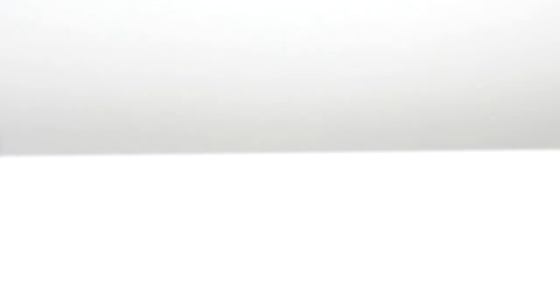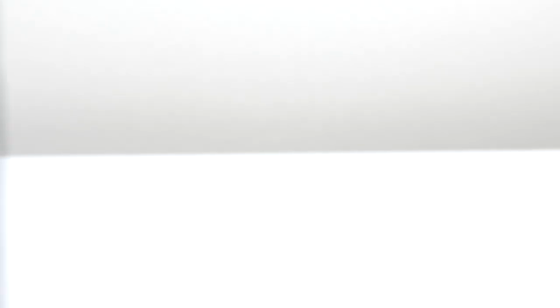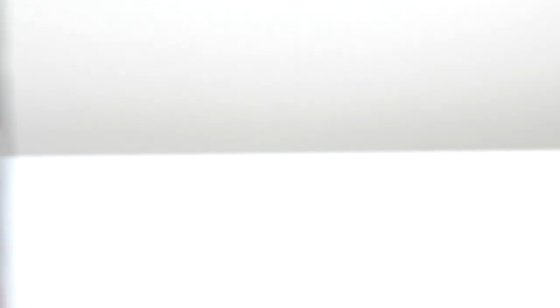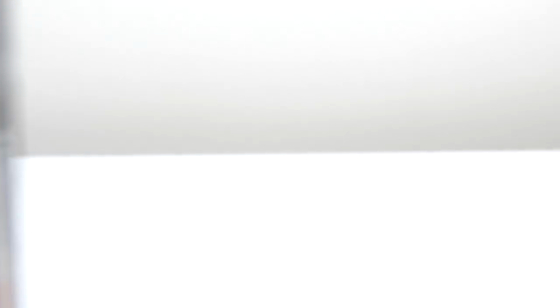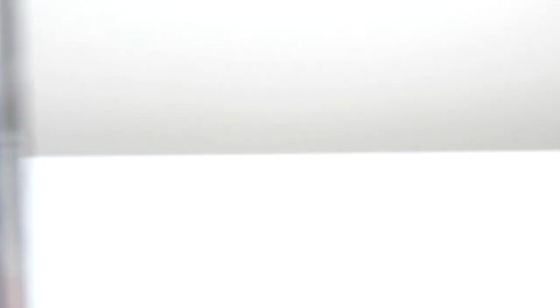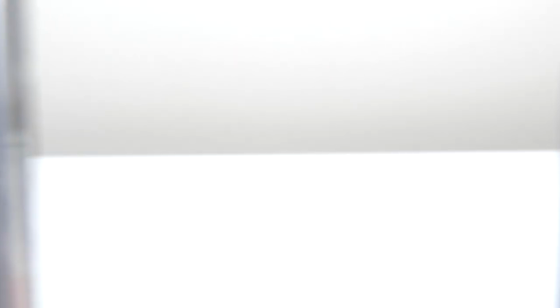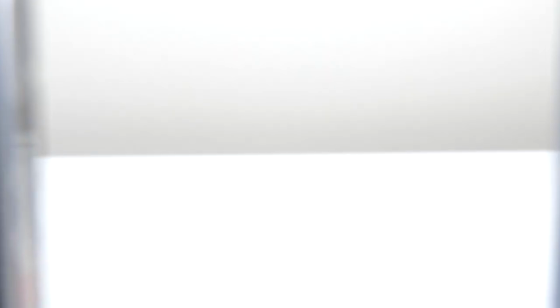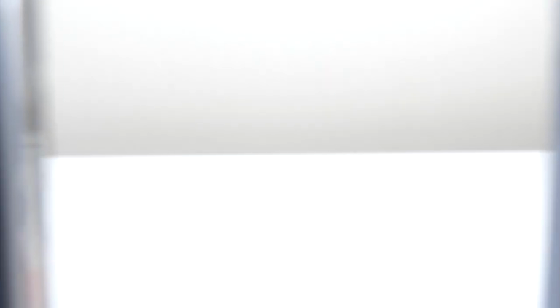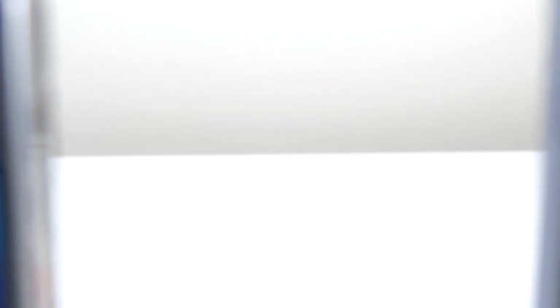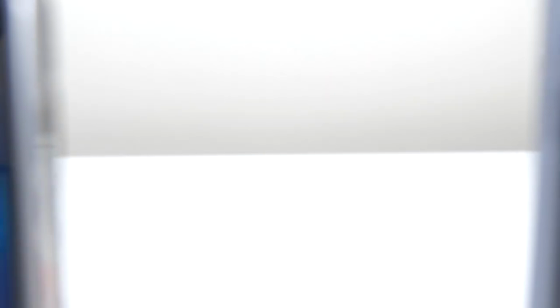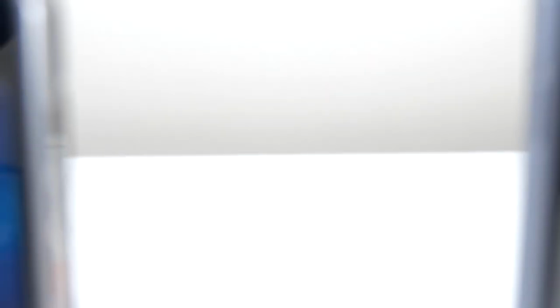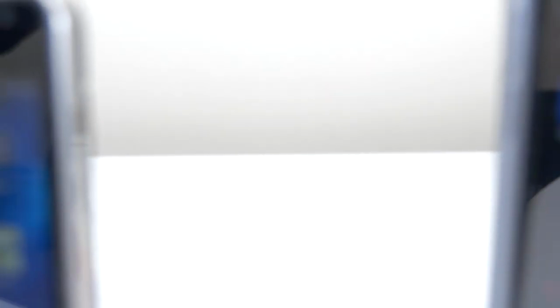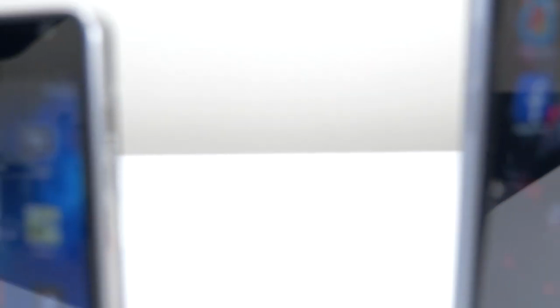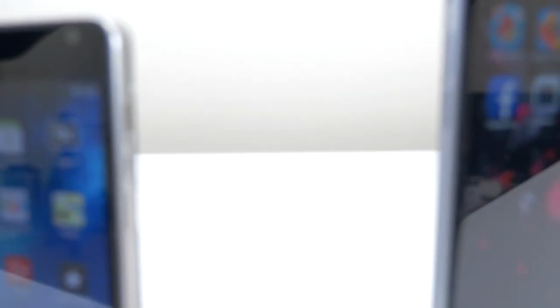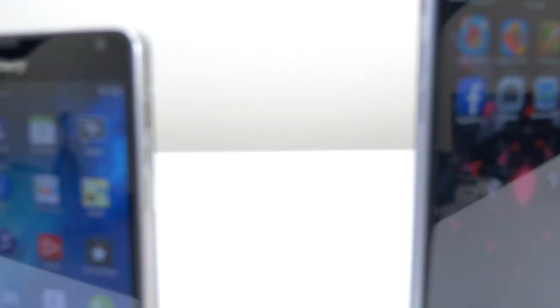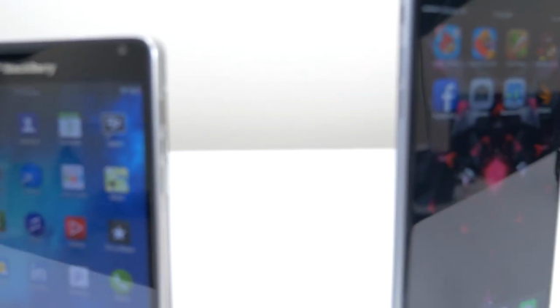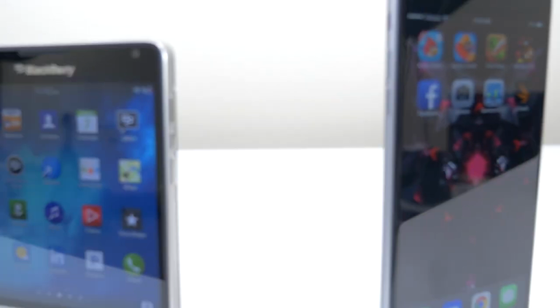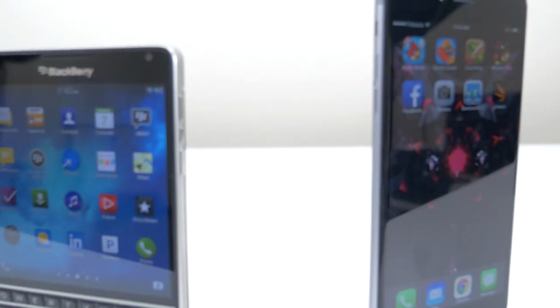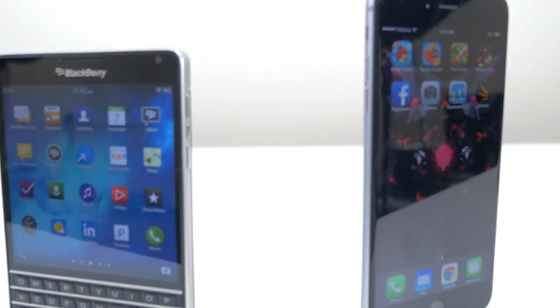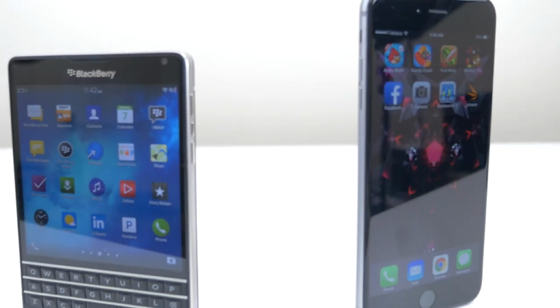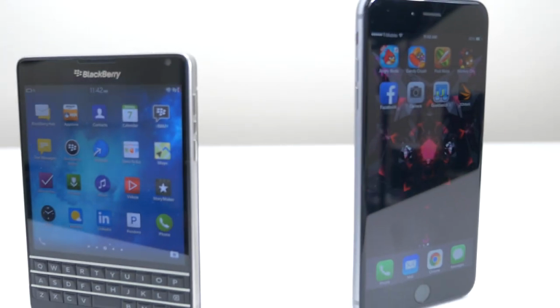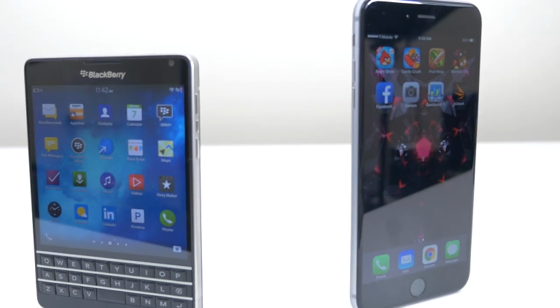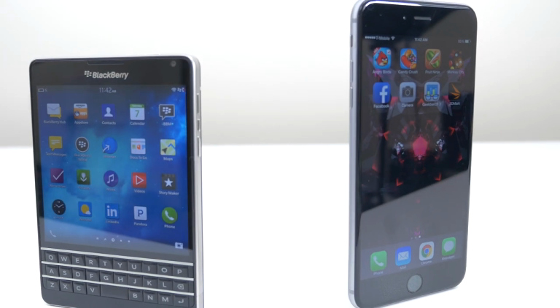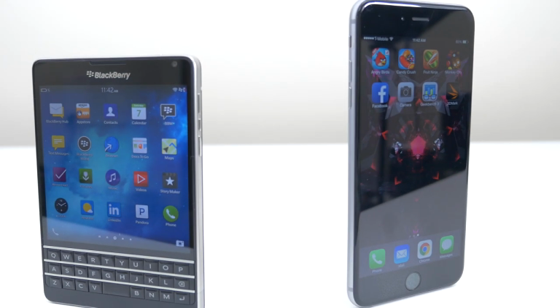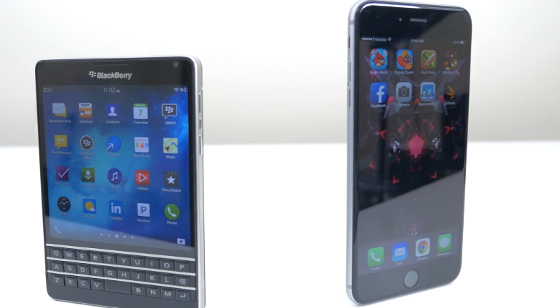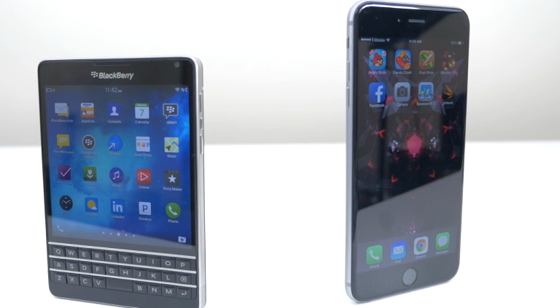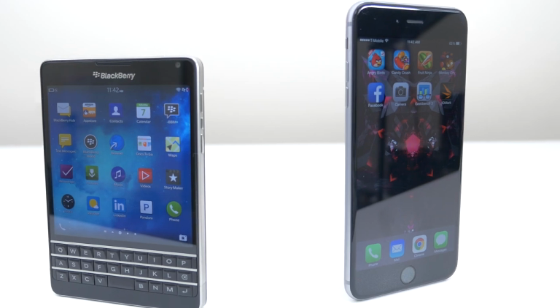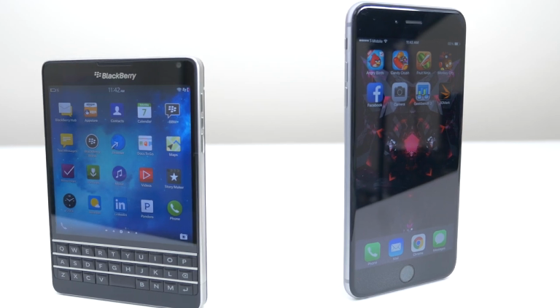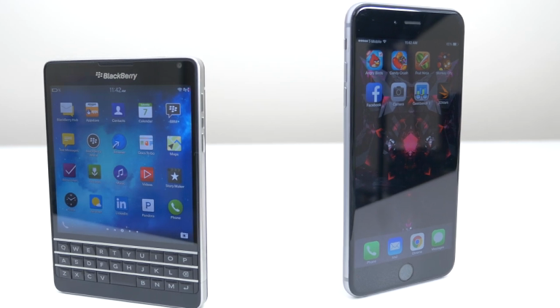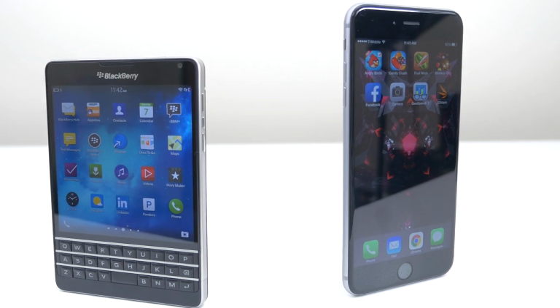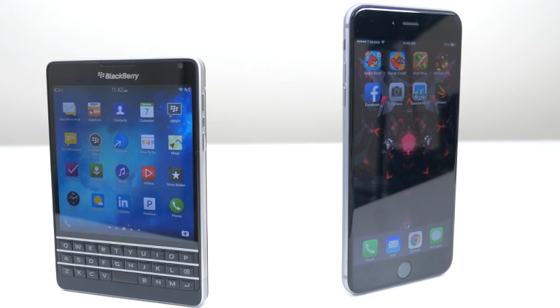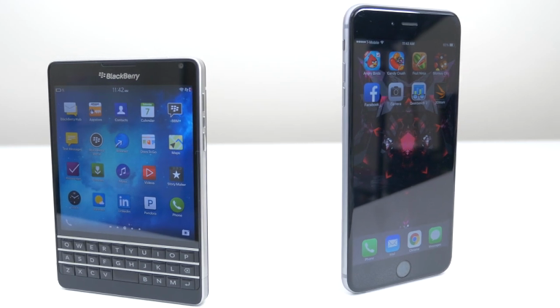Alright, so that's it for the specs. Let's sit back, relax, and take a look at some samples. I hope you guys enjoy the video.